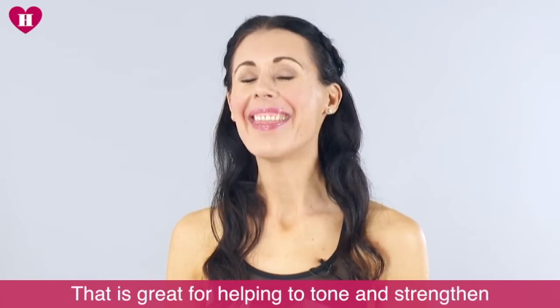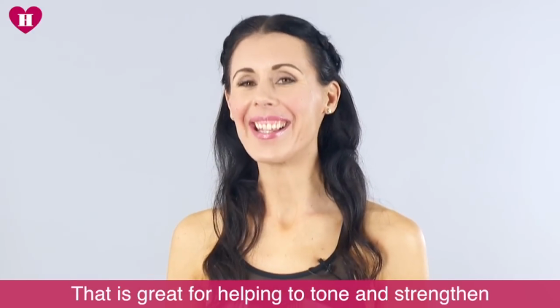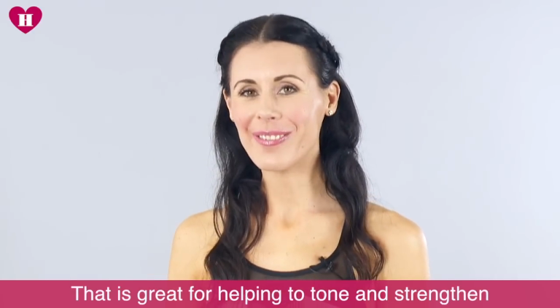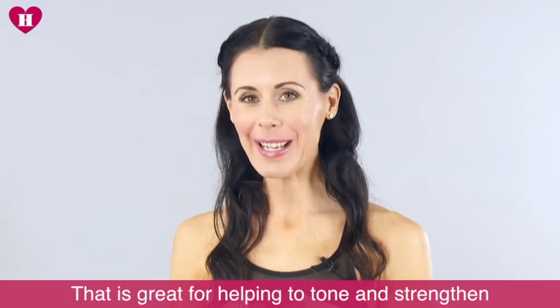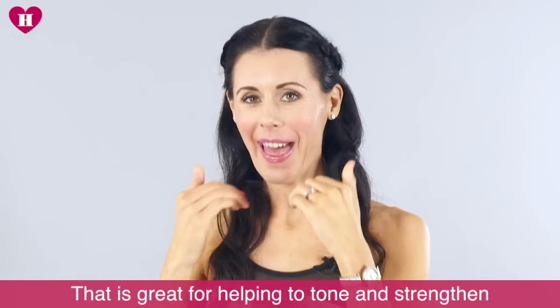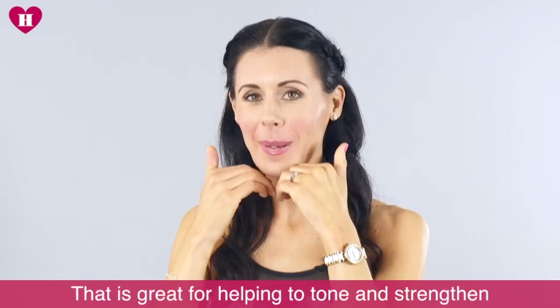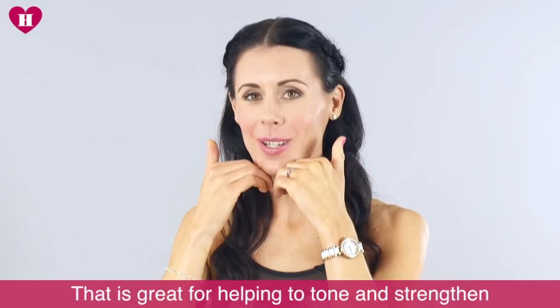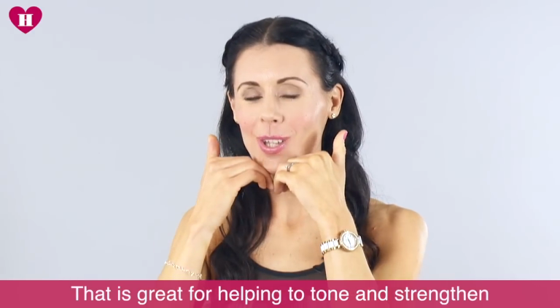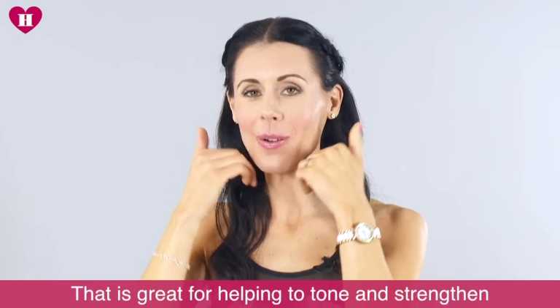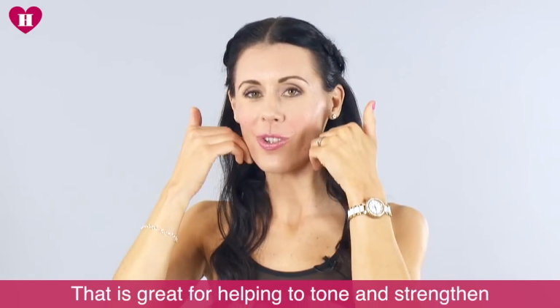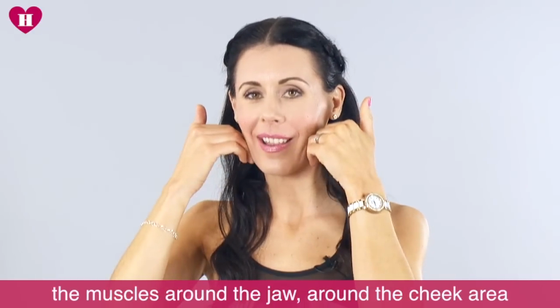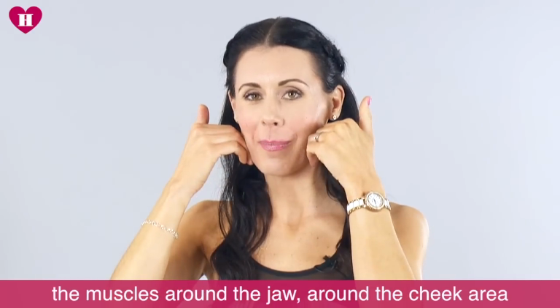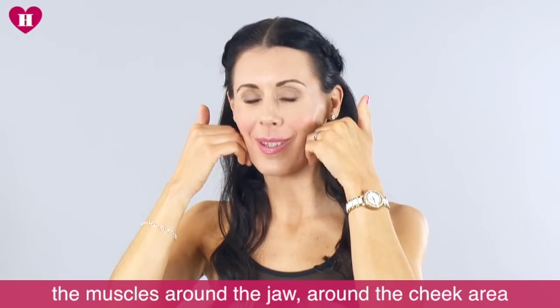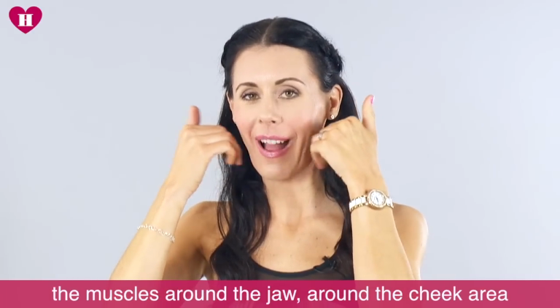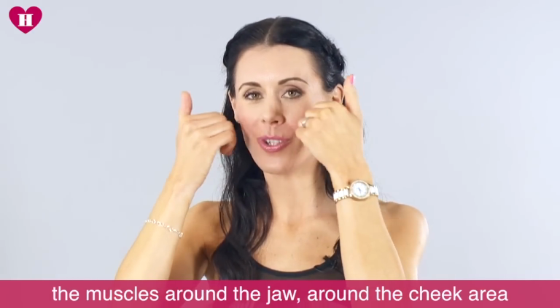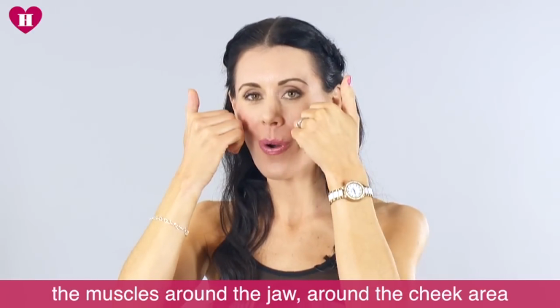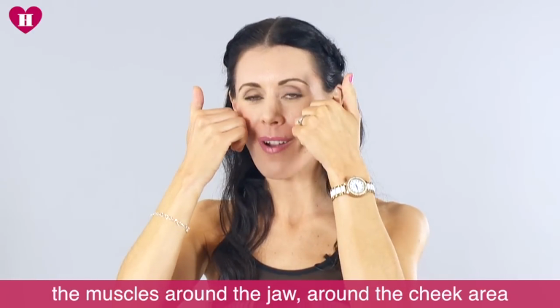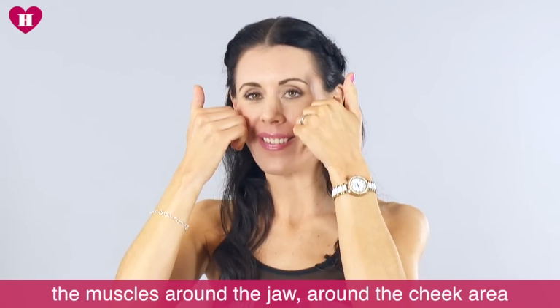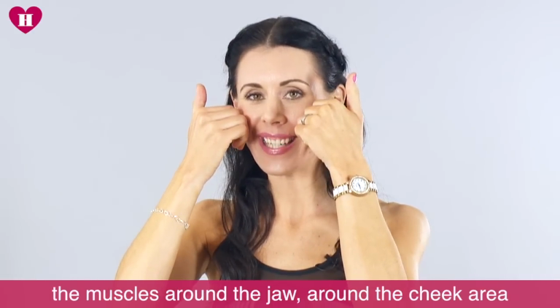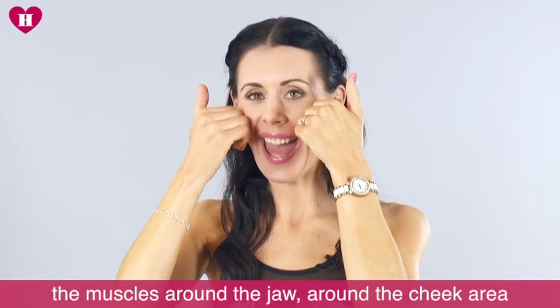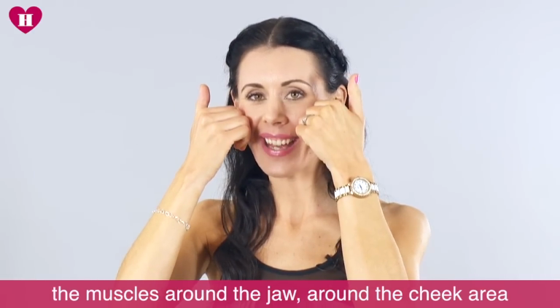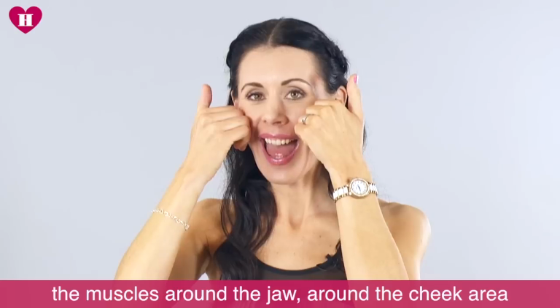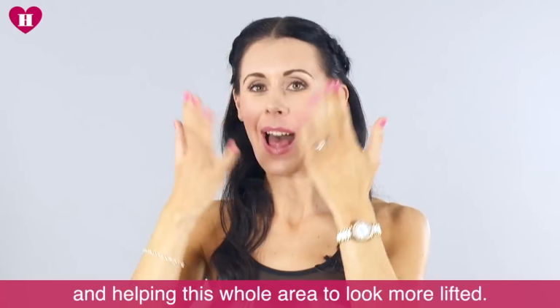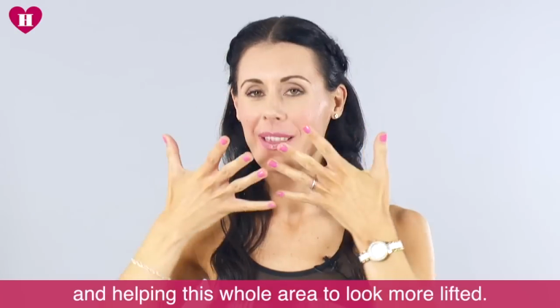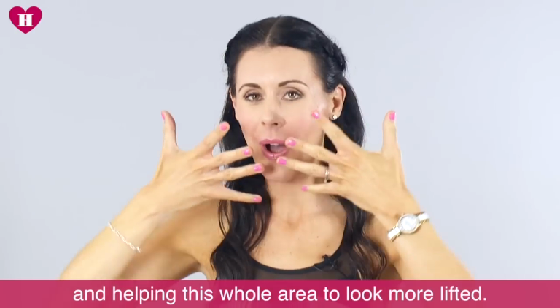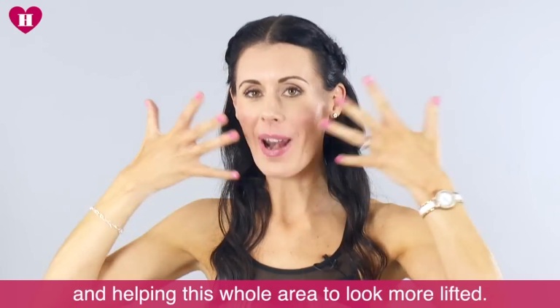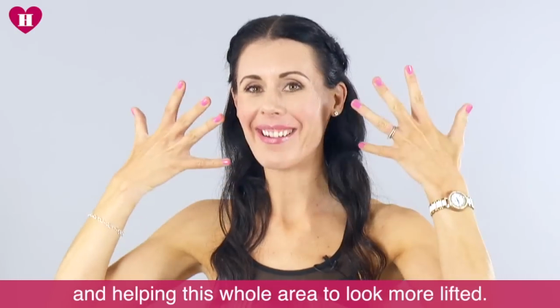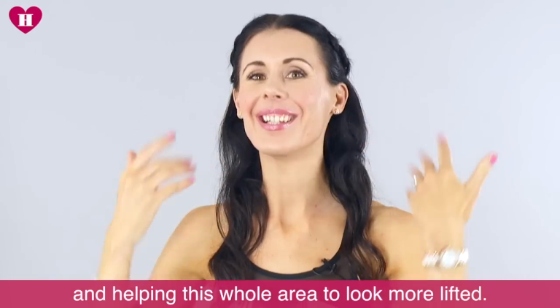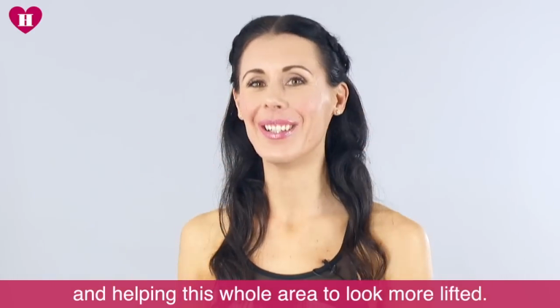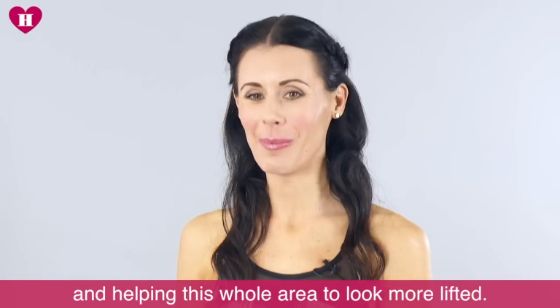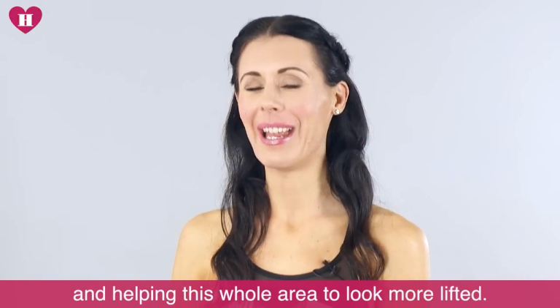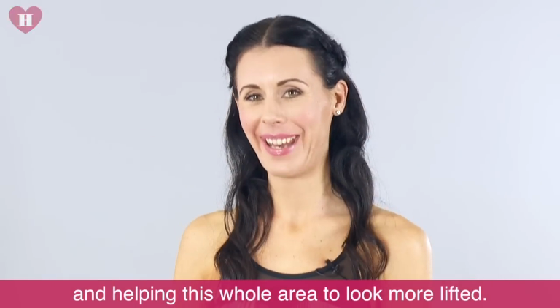That is great for helping to tone and strengthen the muscles around the jaw and around the cheek area, helping this whole area to look a lot more lifted.